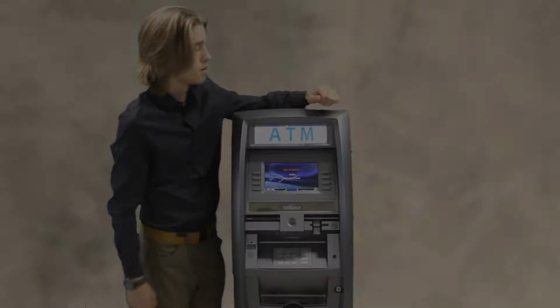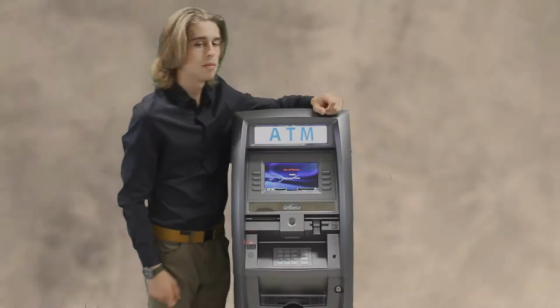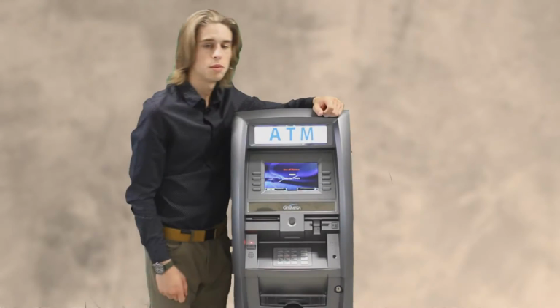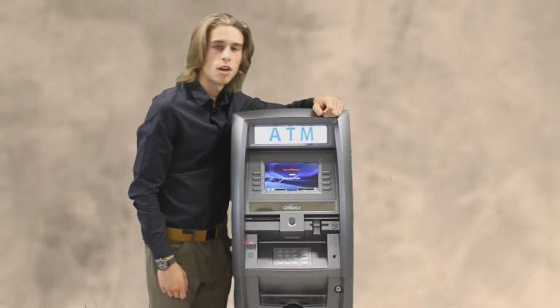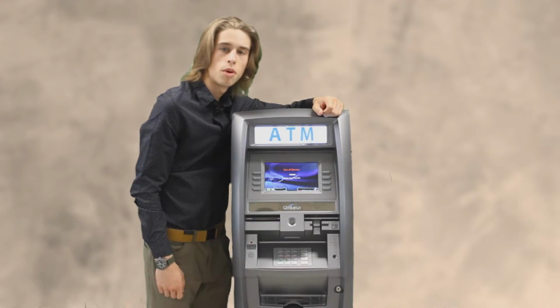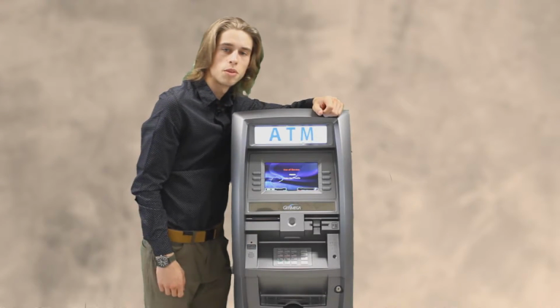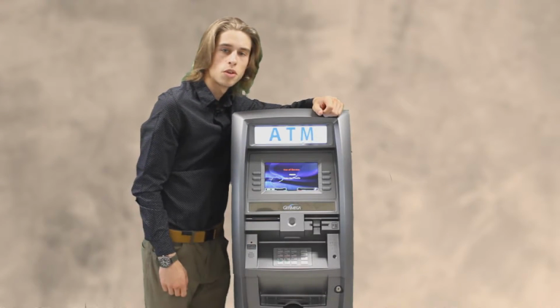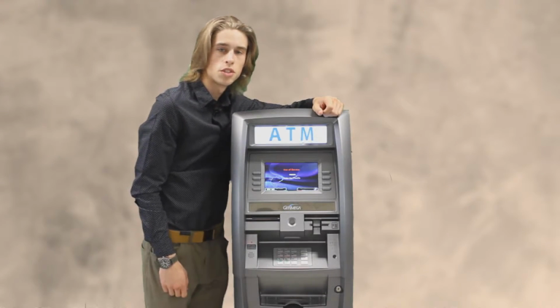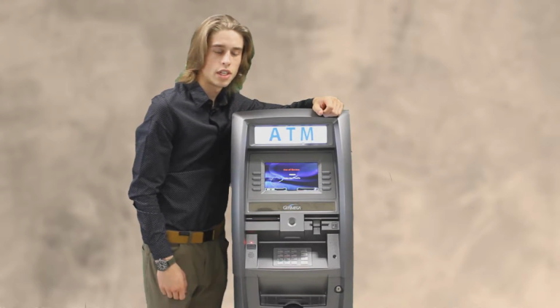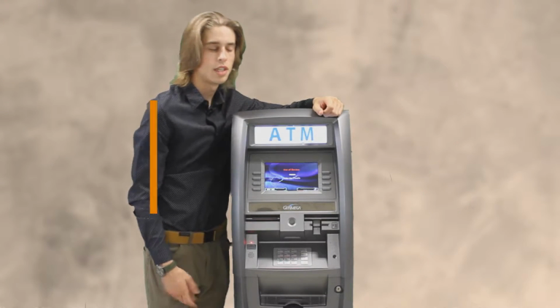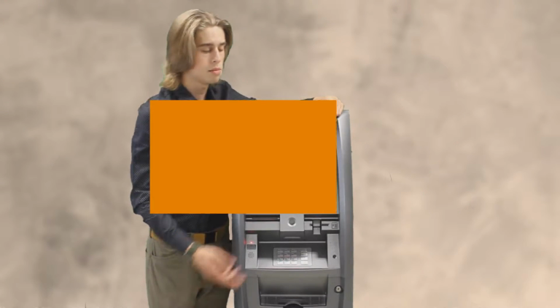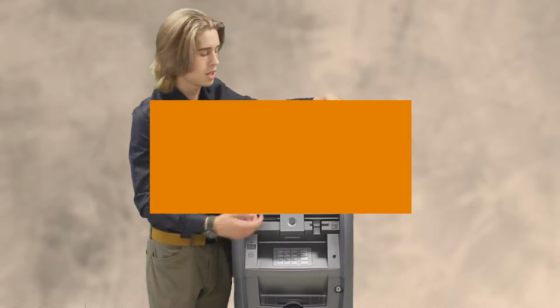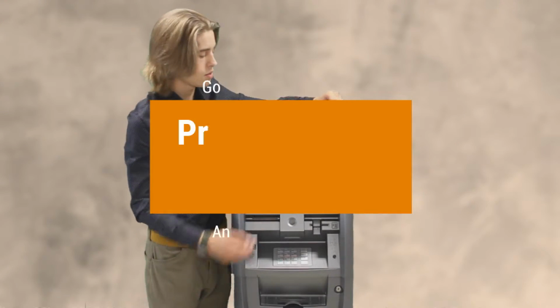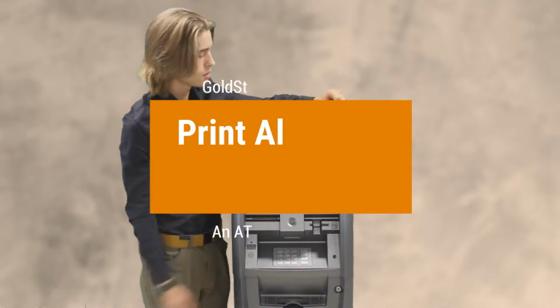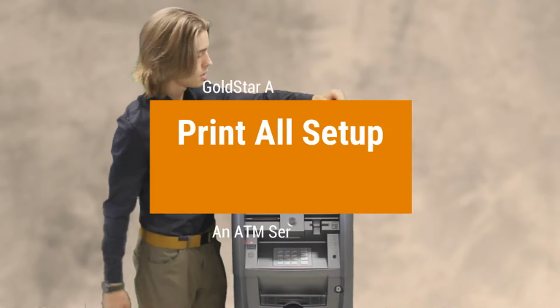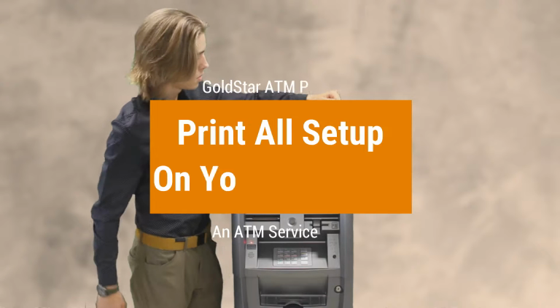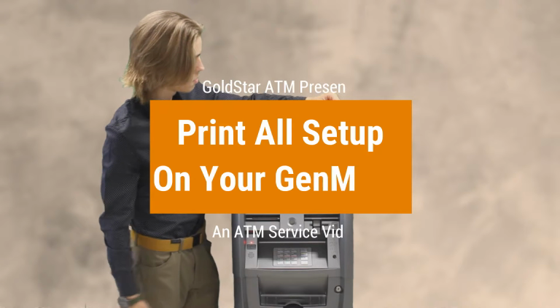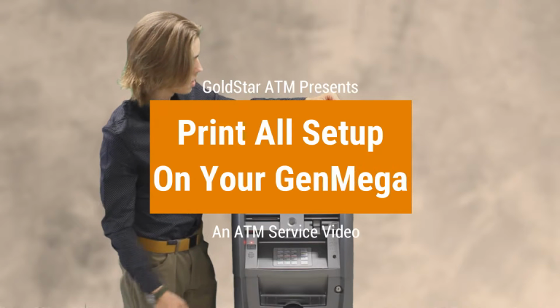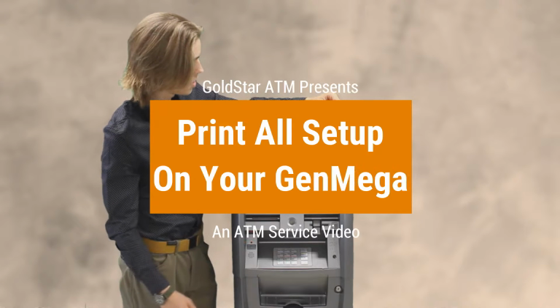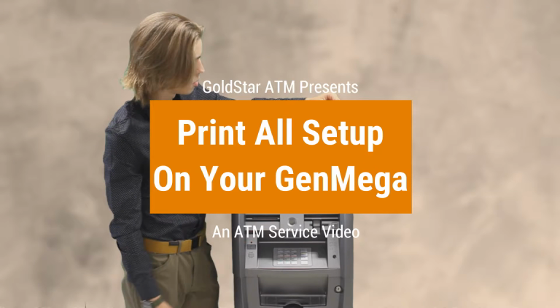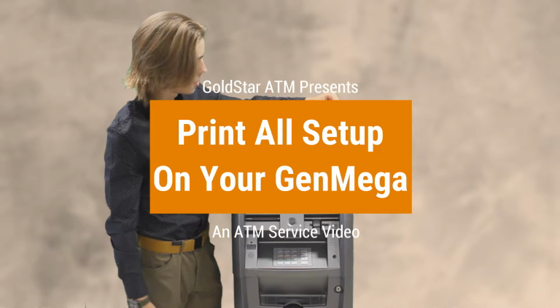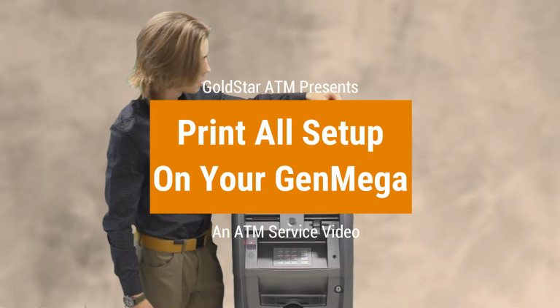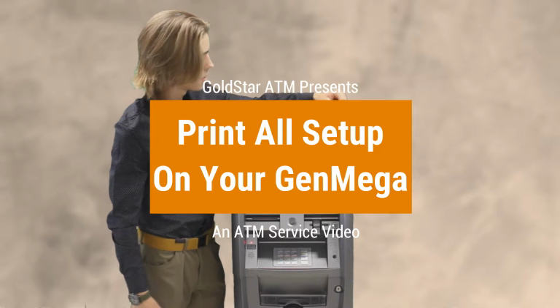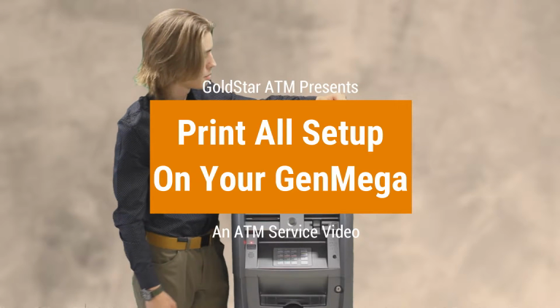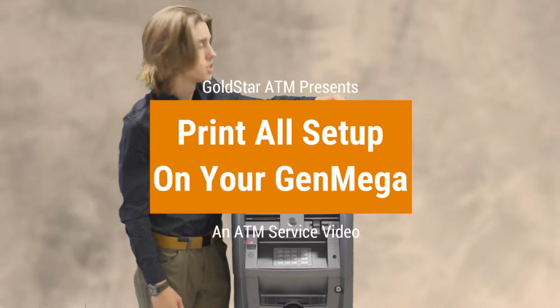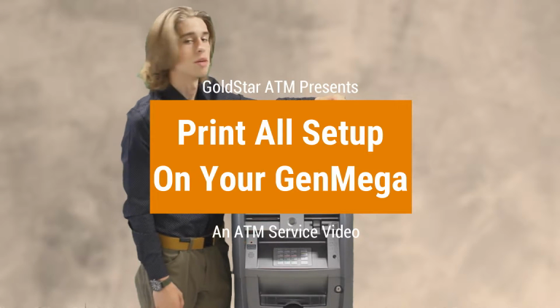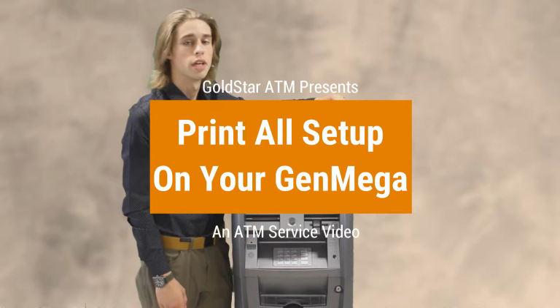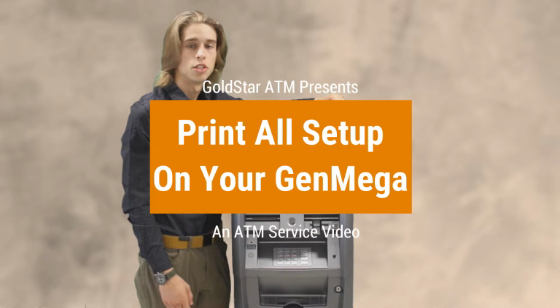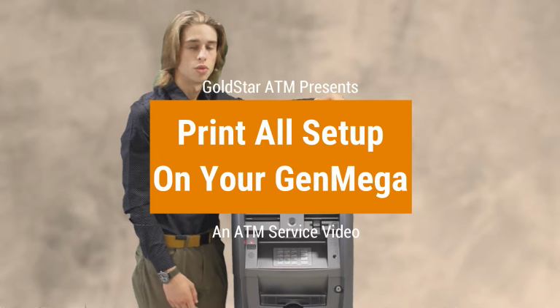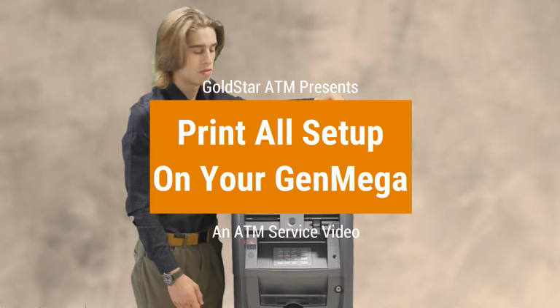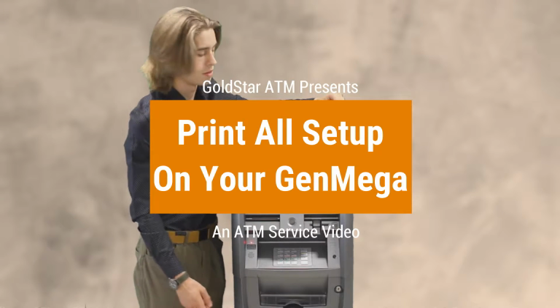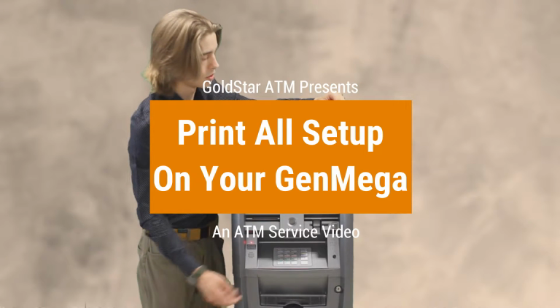My name is Al Palm with Goldster ATM. Today we're going to be going over how to do a print all setup on a Genmega G2500.